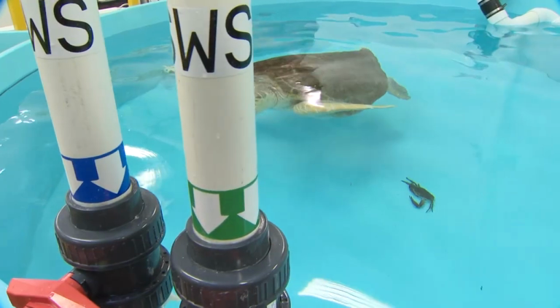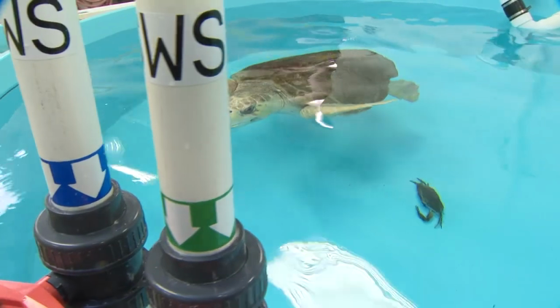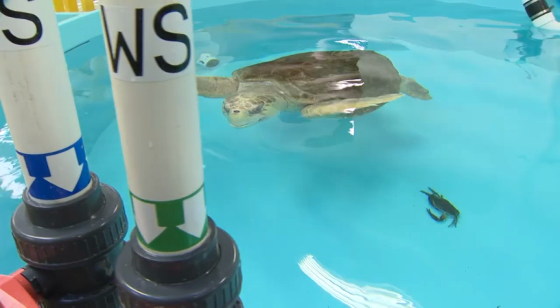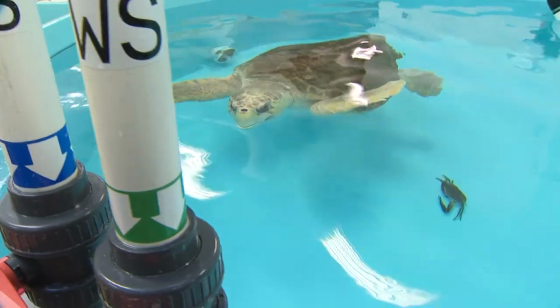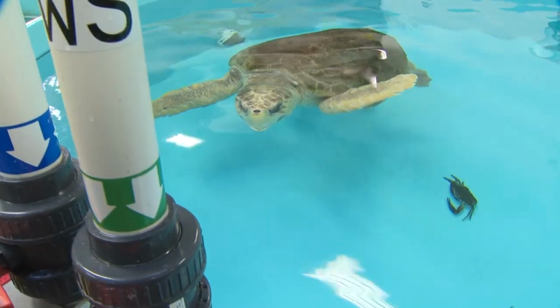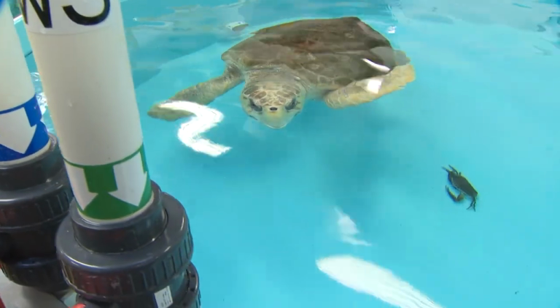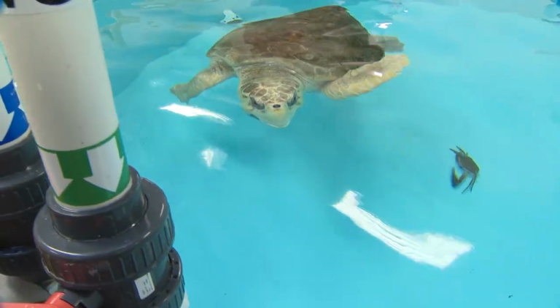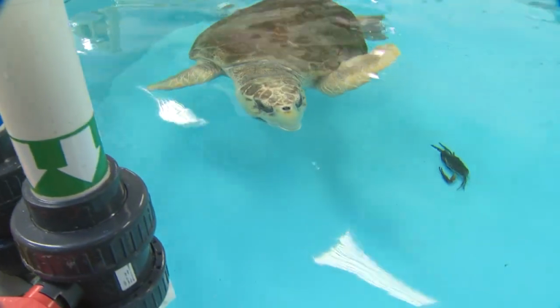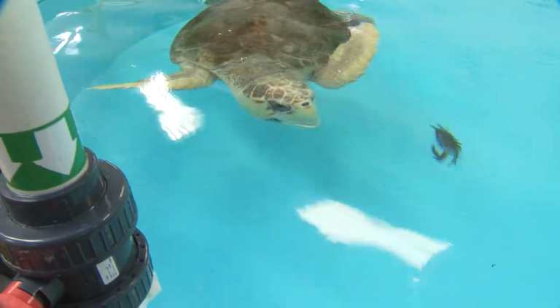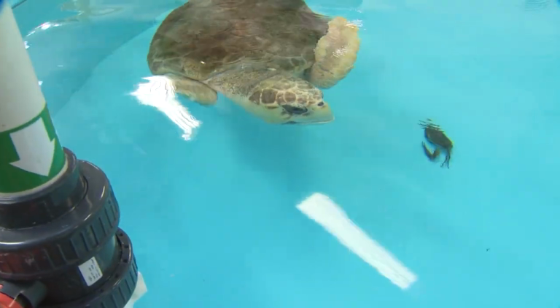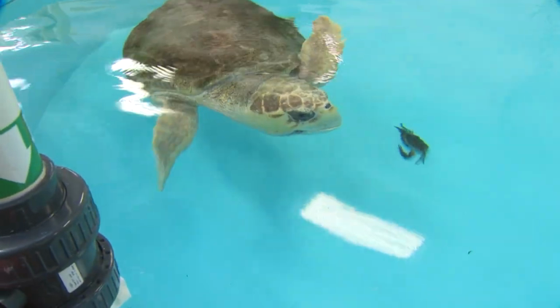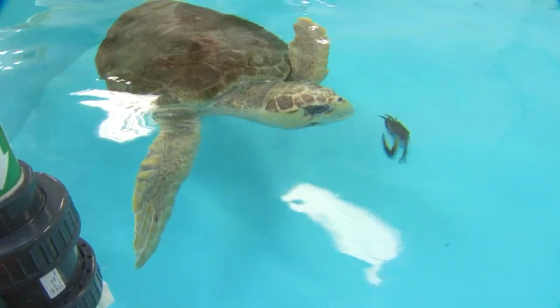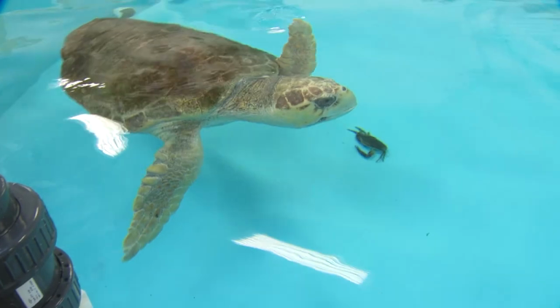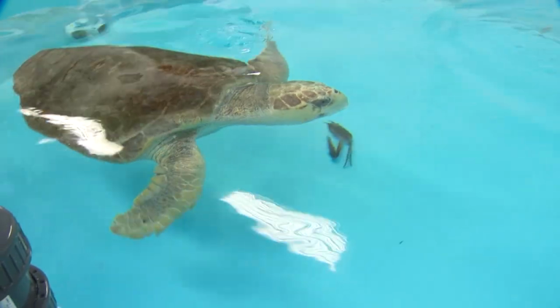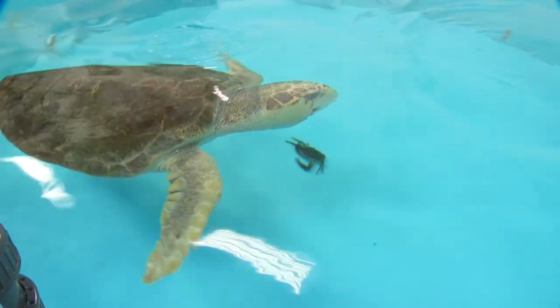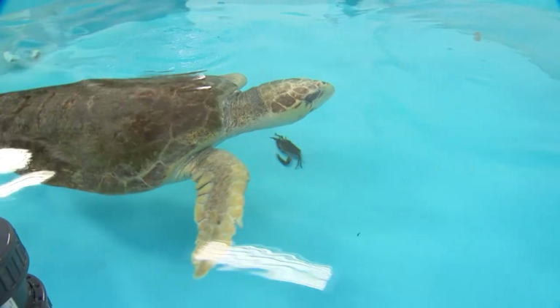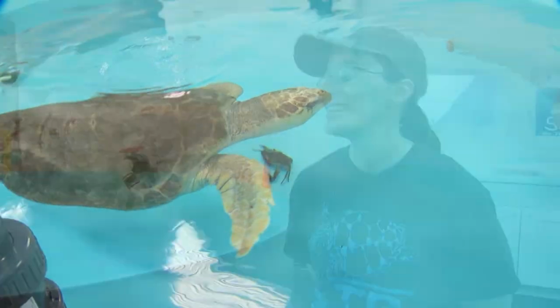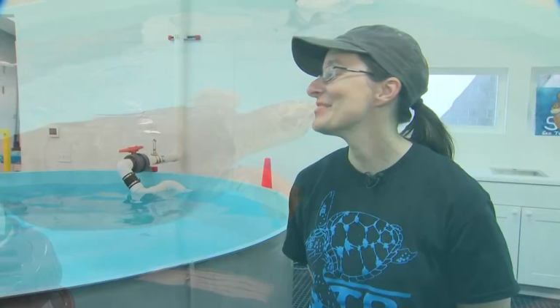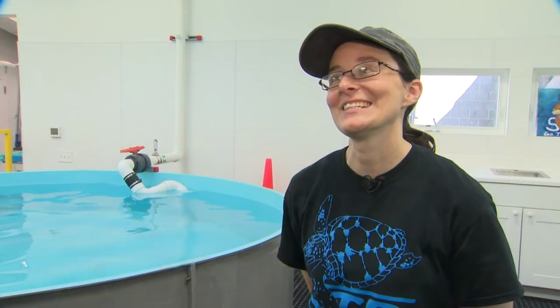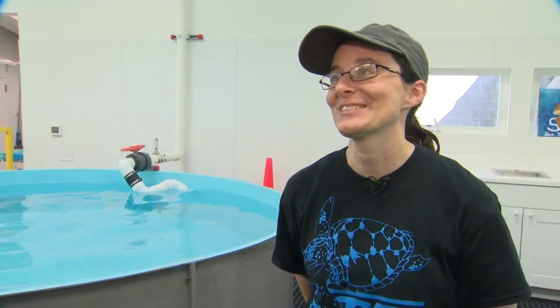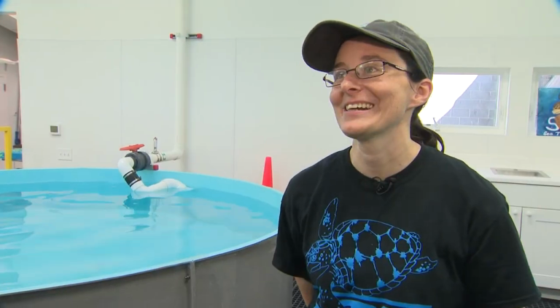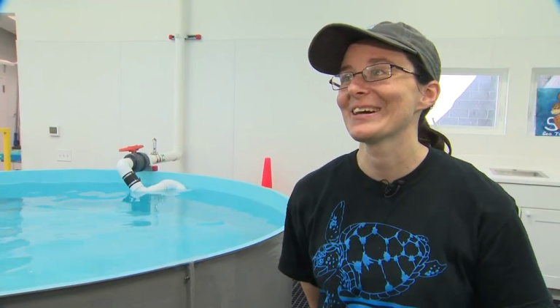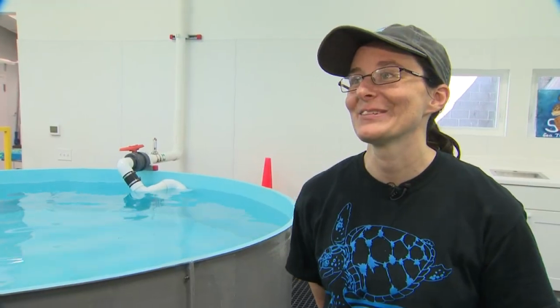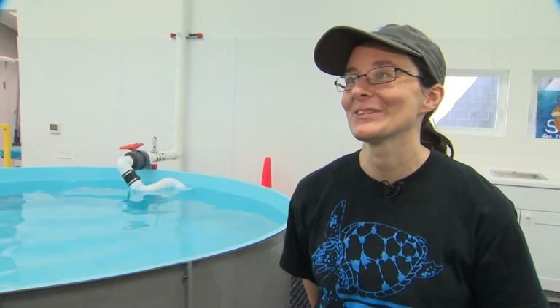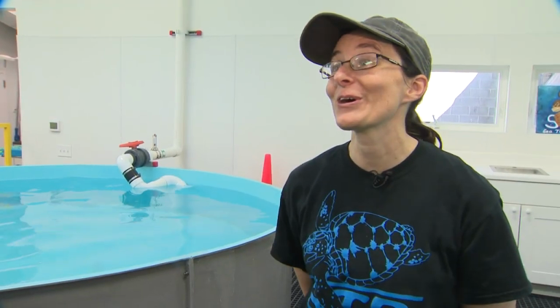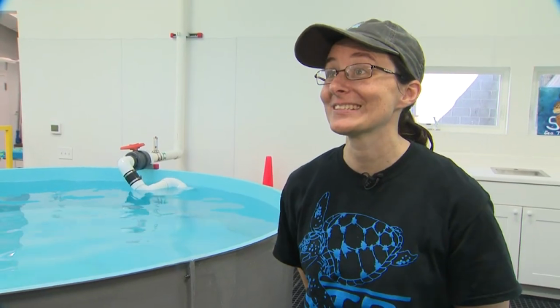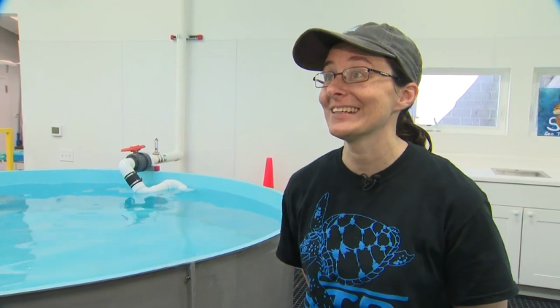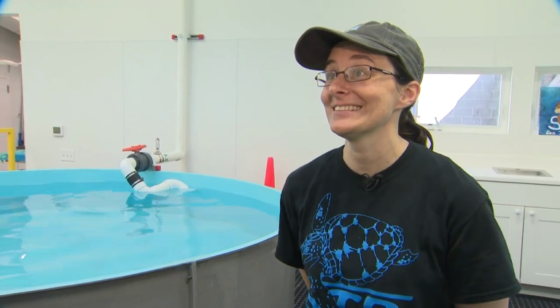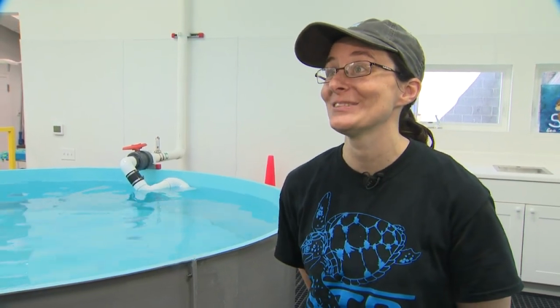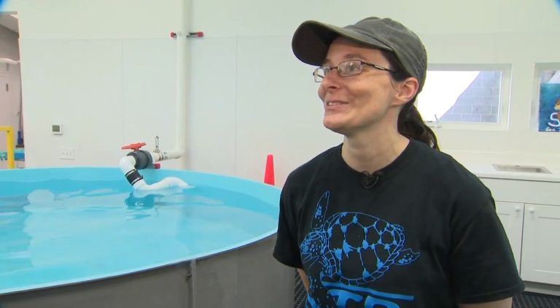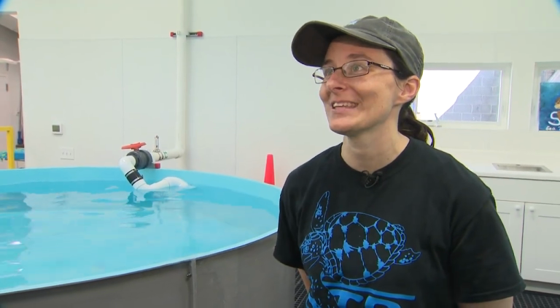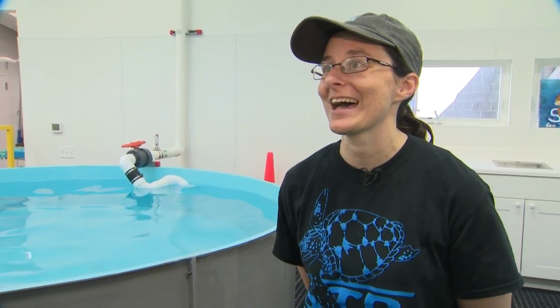Since then, she's gained 55 pounds and is very active. That means she's ready to go, and we're so excited to see that.